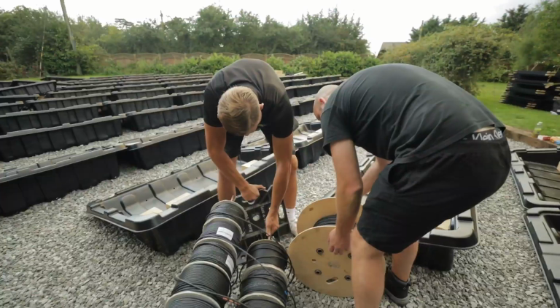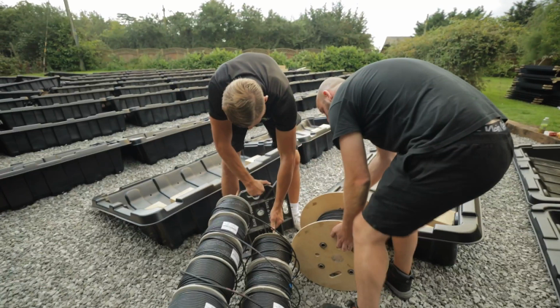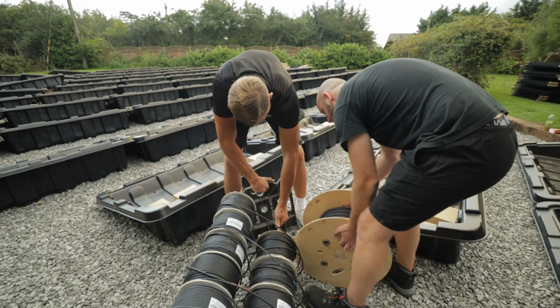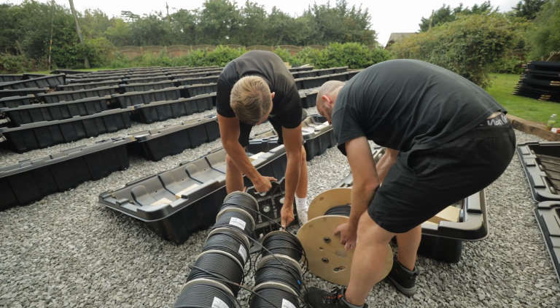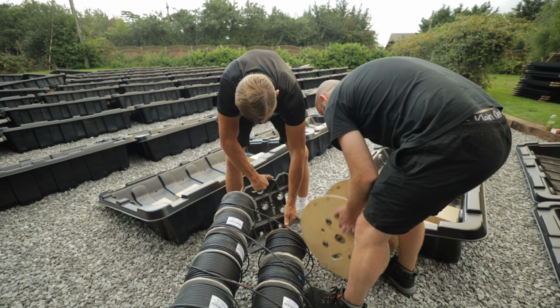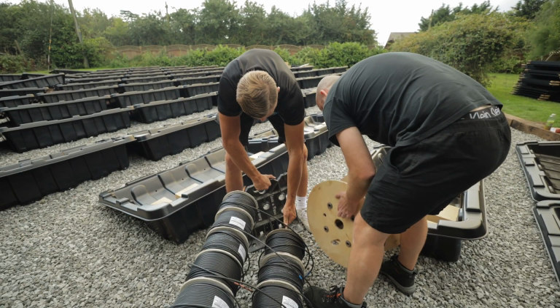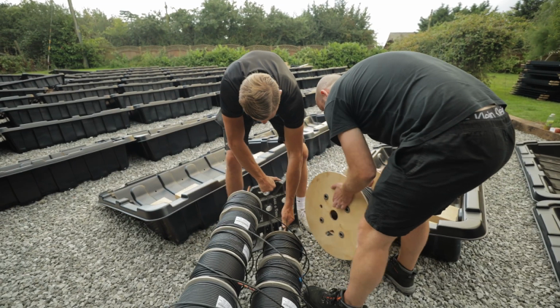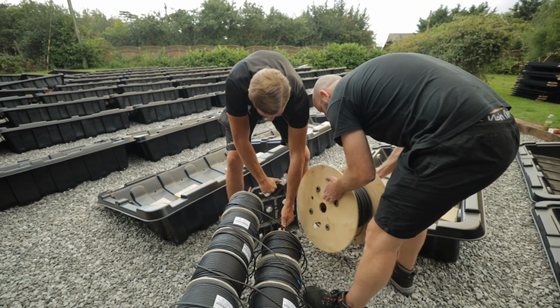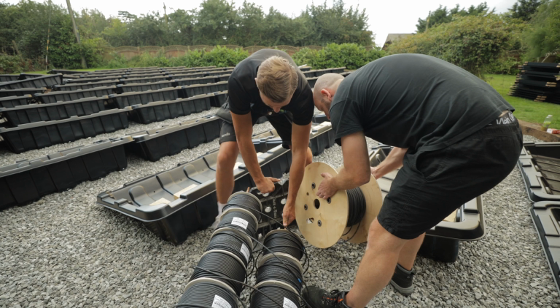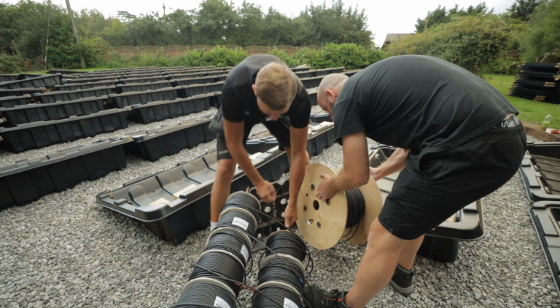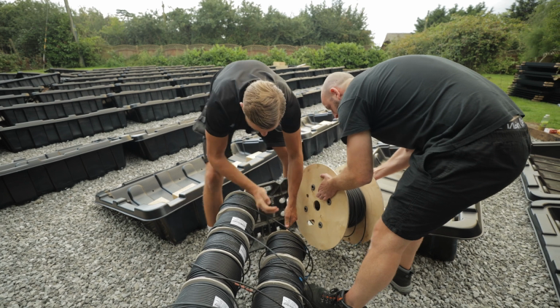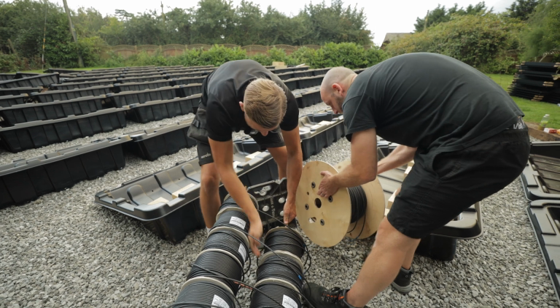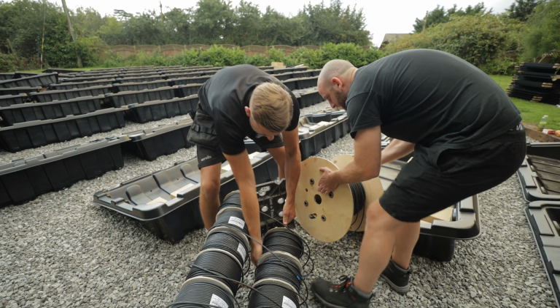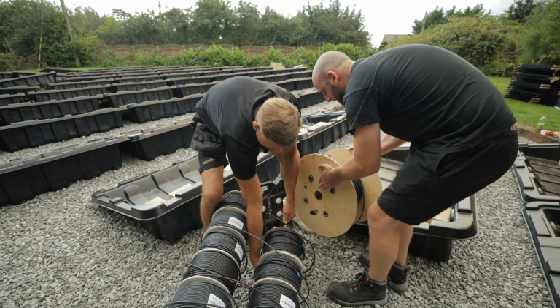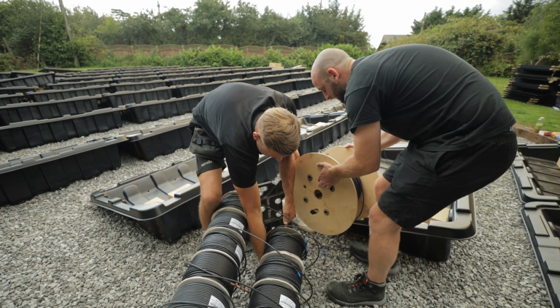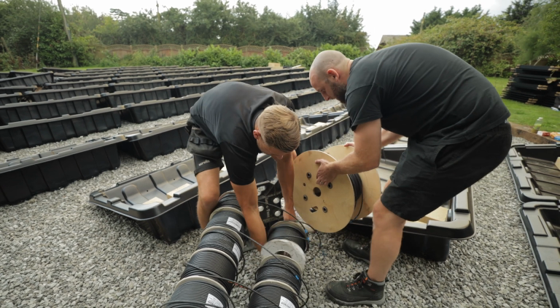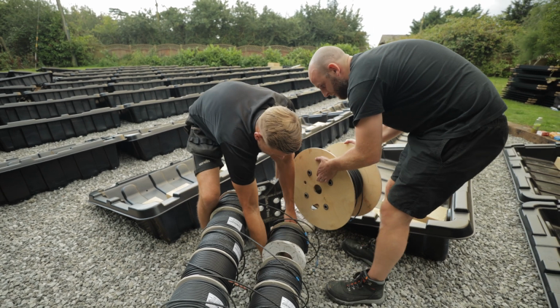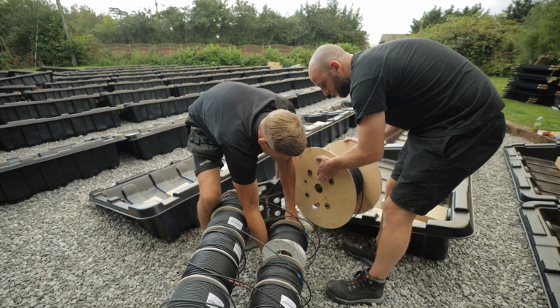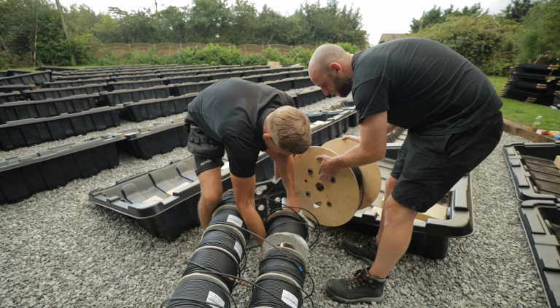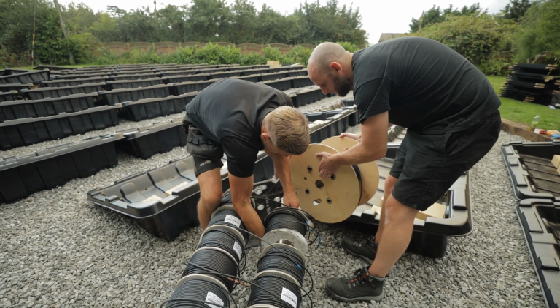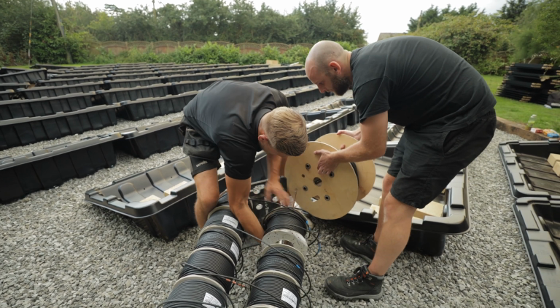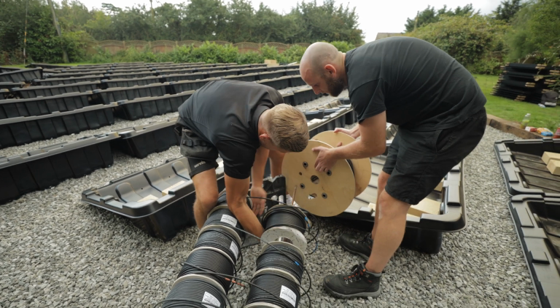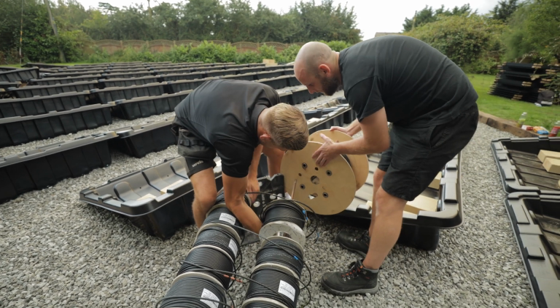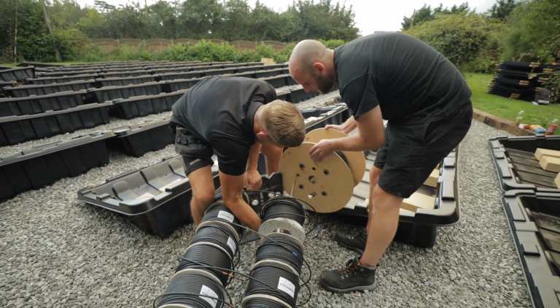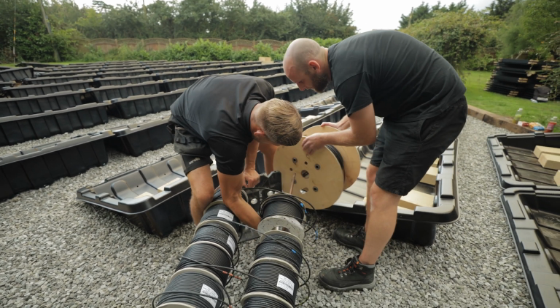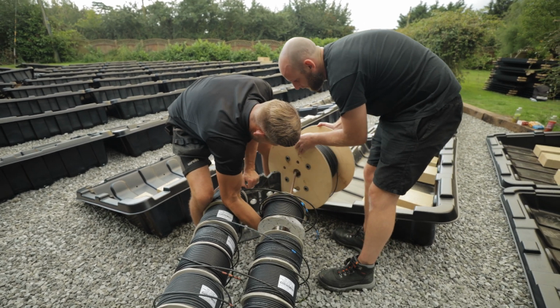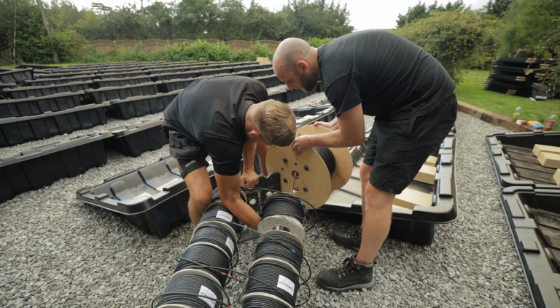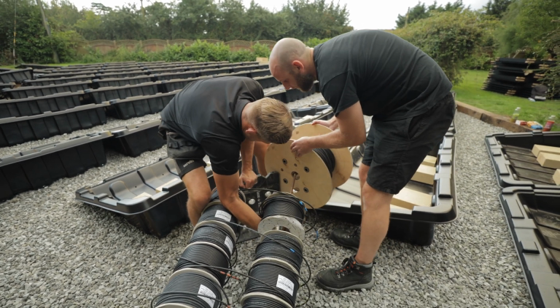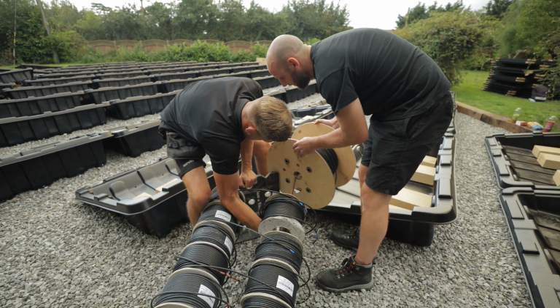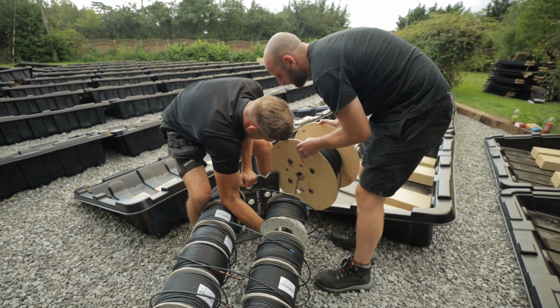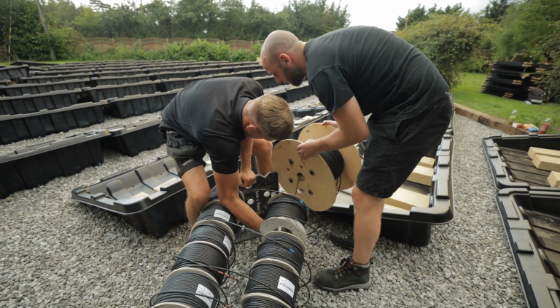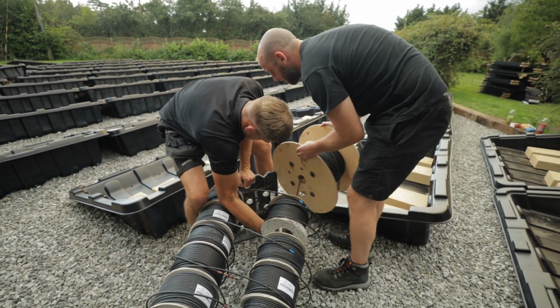Disaster then struck as the cable jumpers we had weren't long enough, due to a slight detour the ground workers took for the cable route.